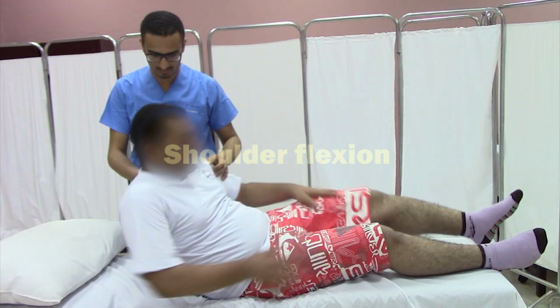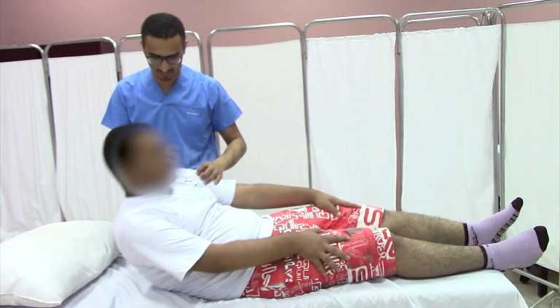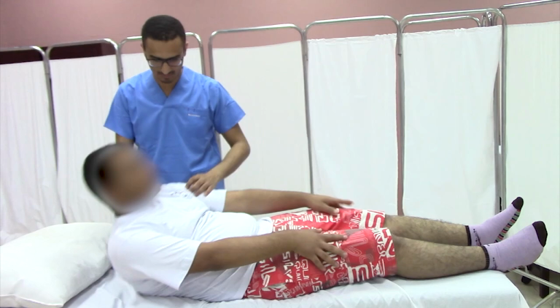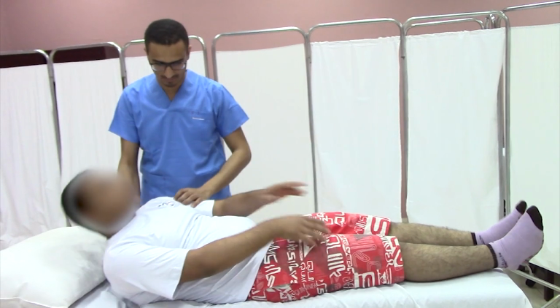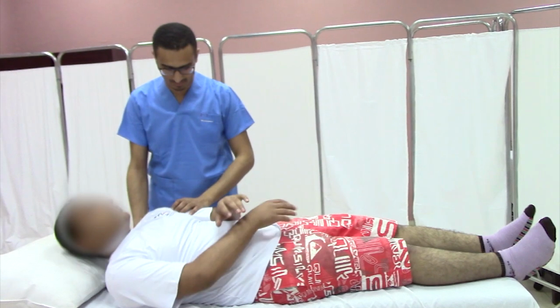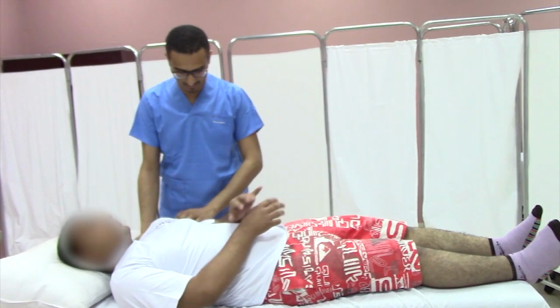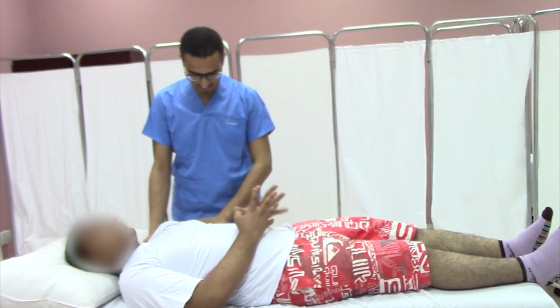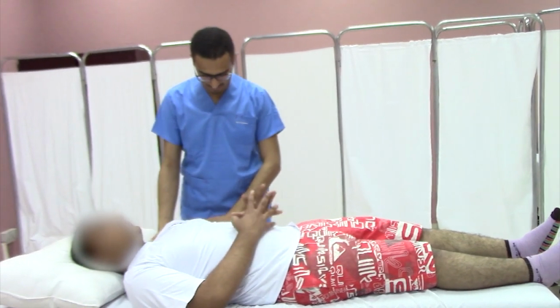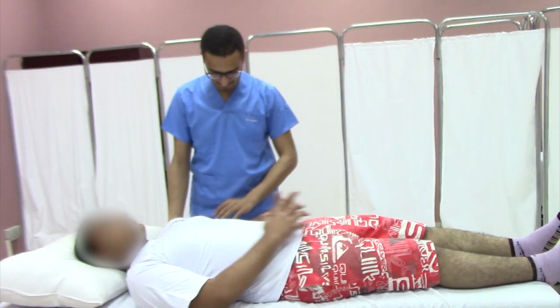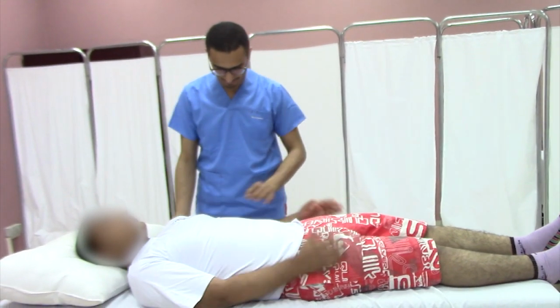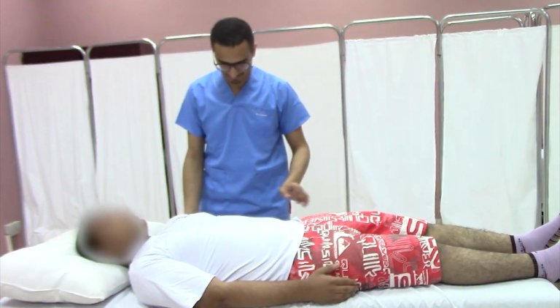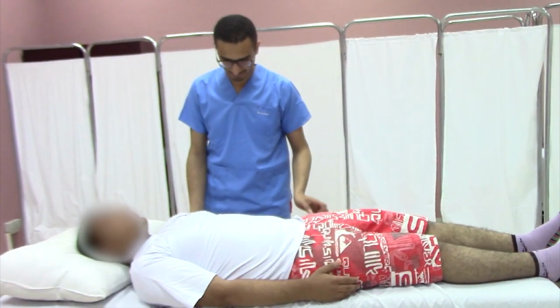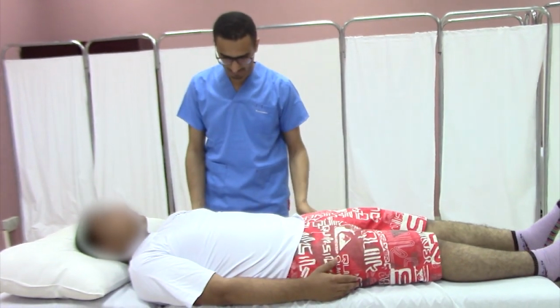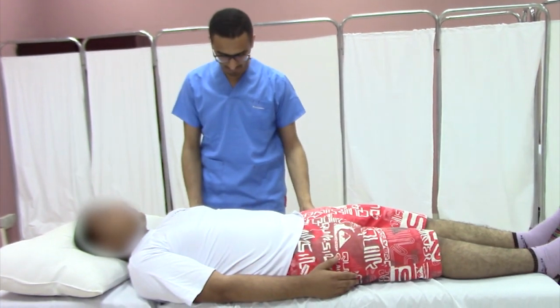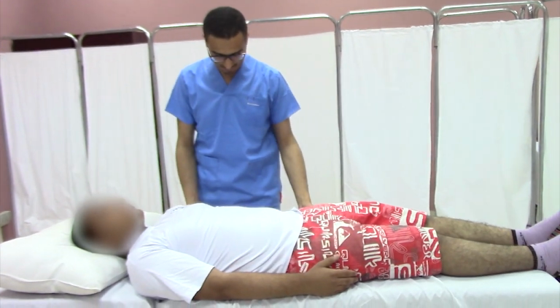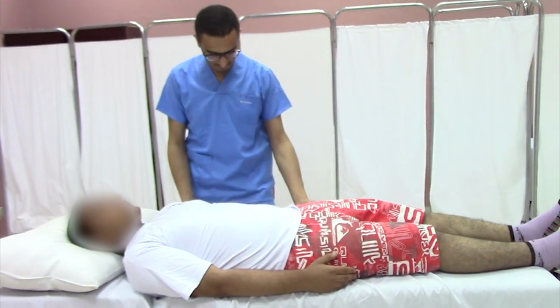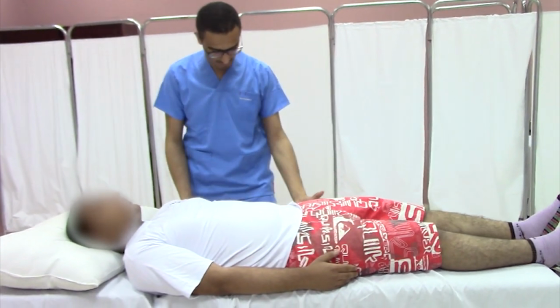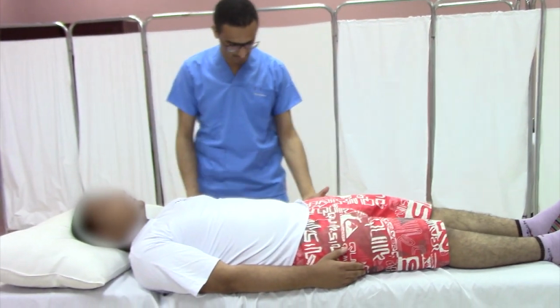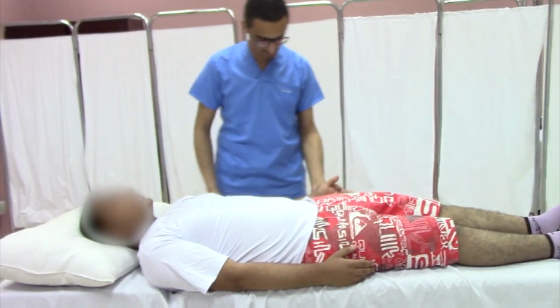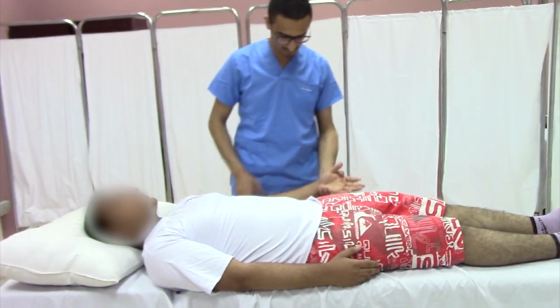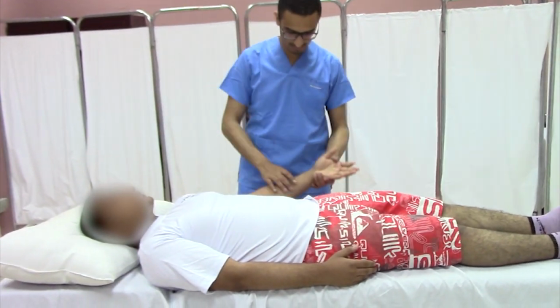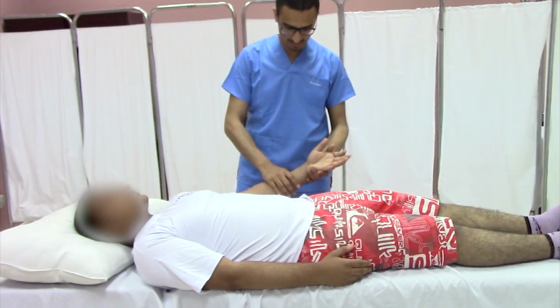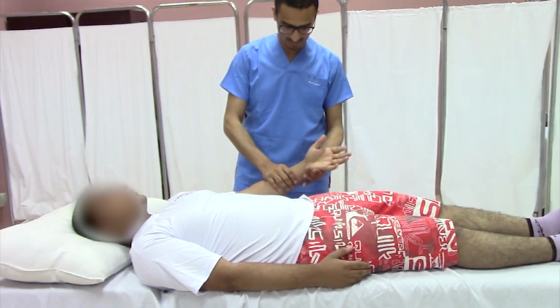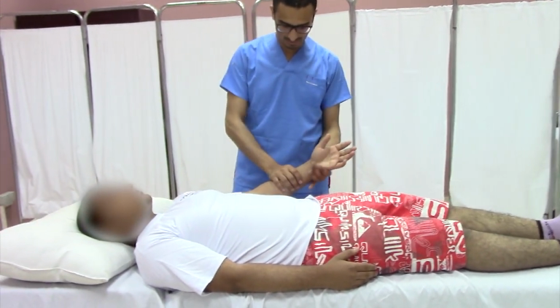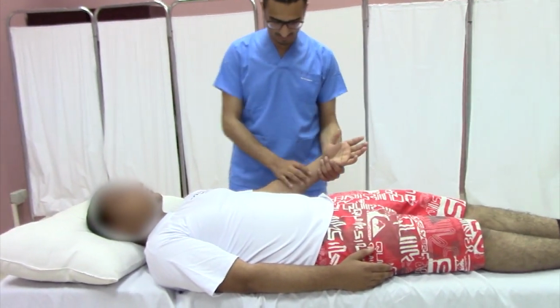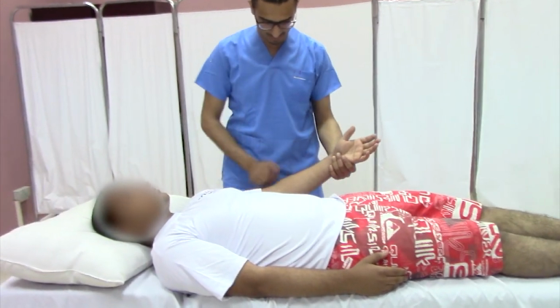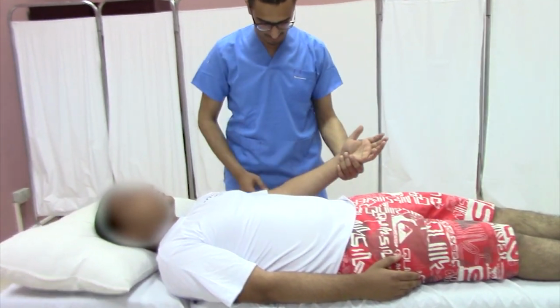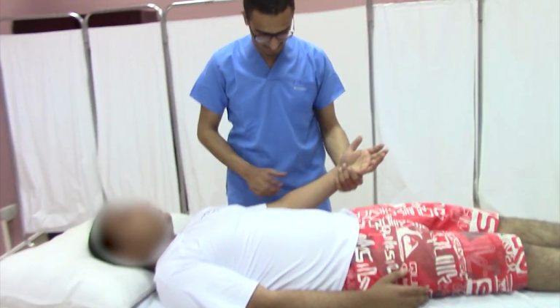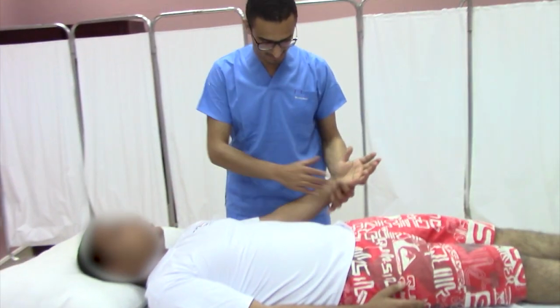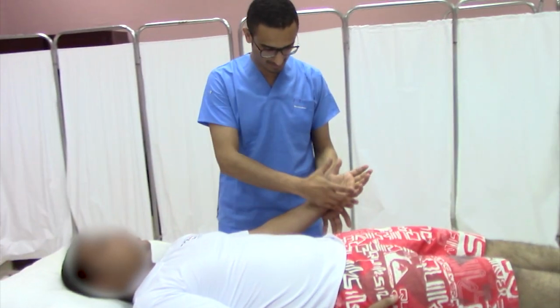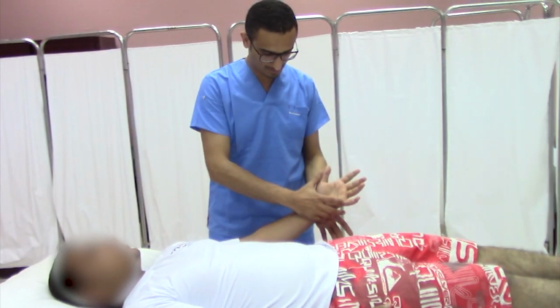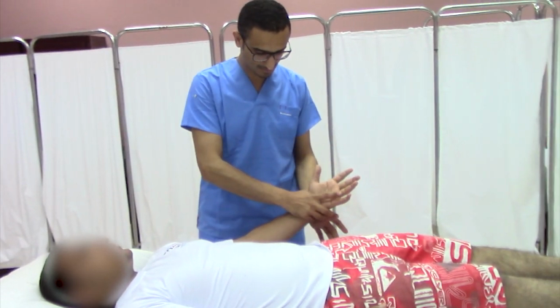Patient in supine lying position, arm extended beside him. Stand beside the patient facing his trunk.